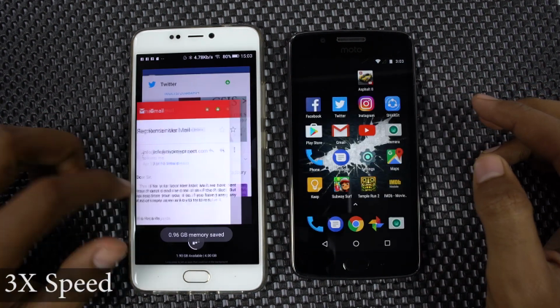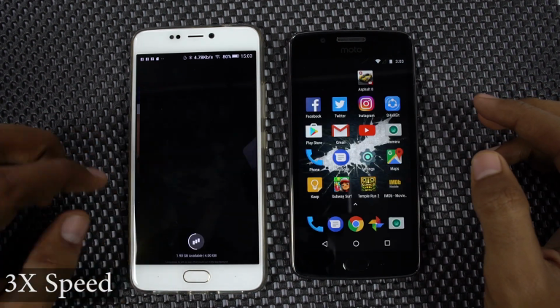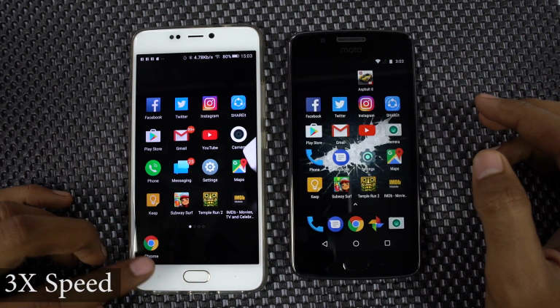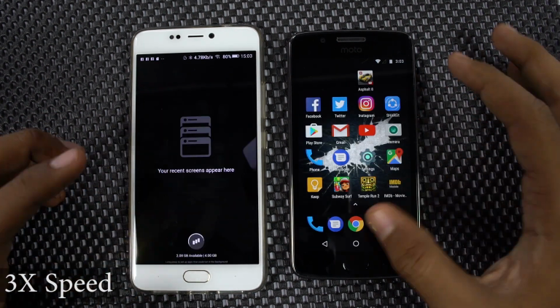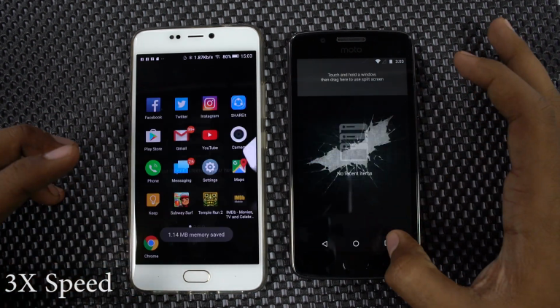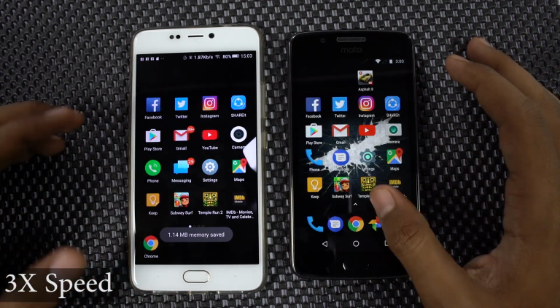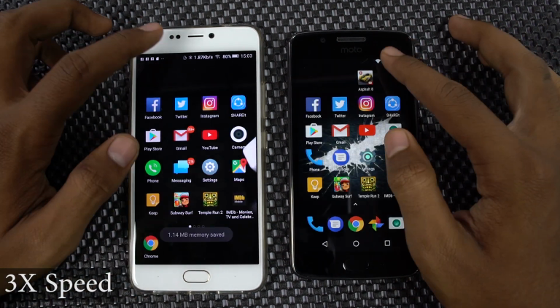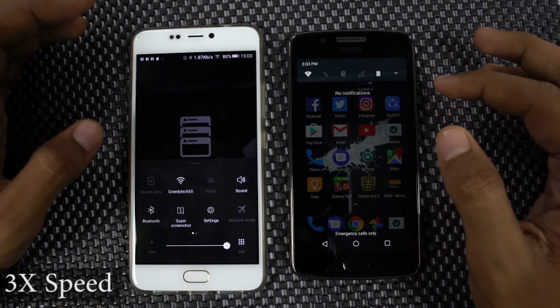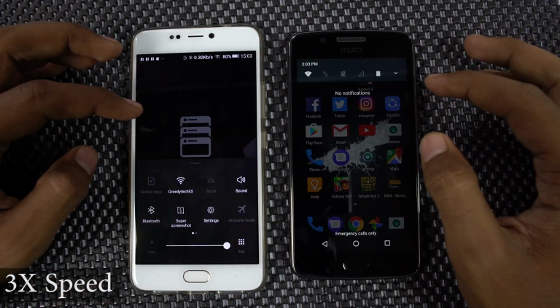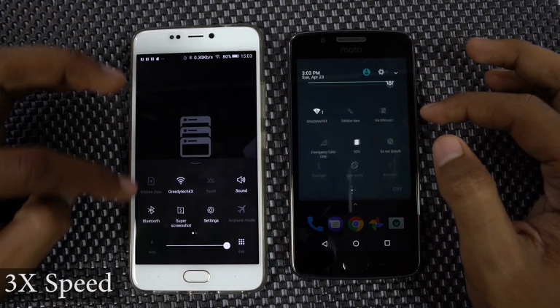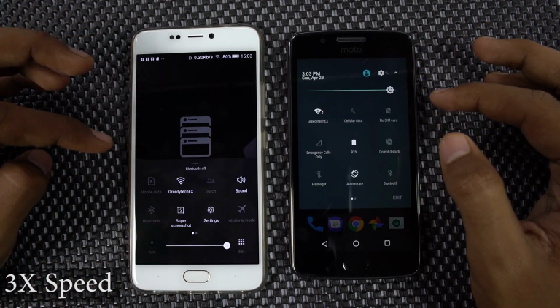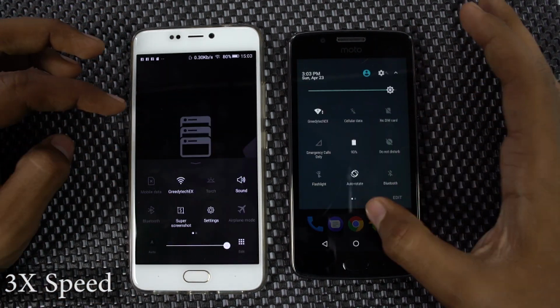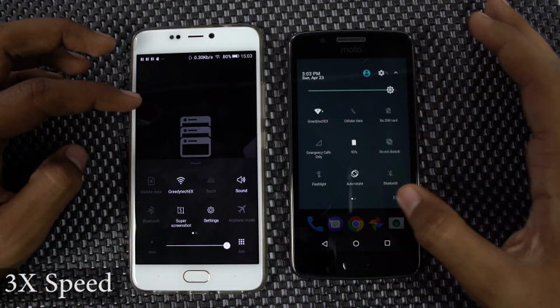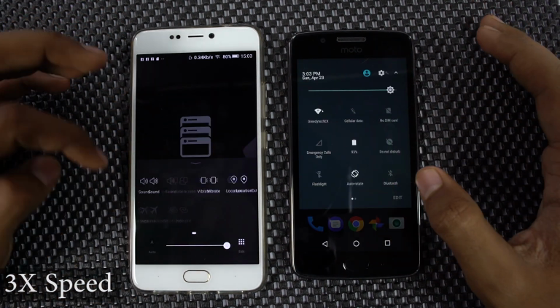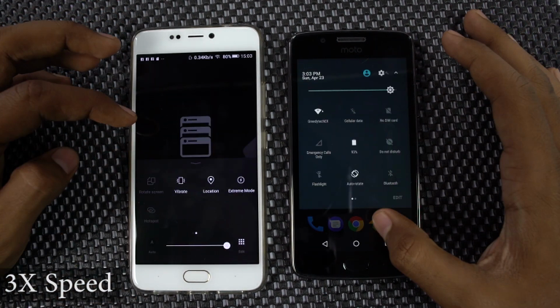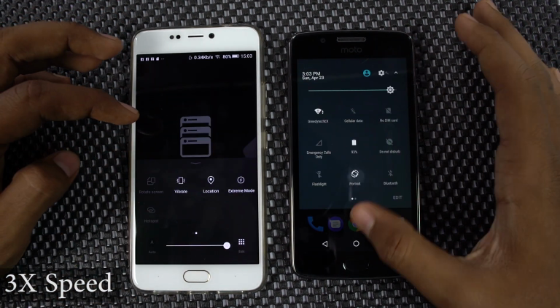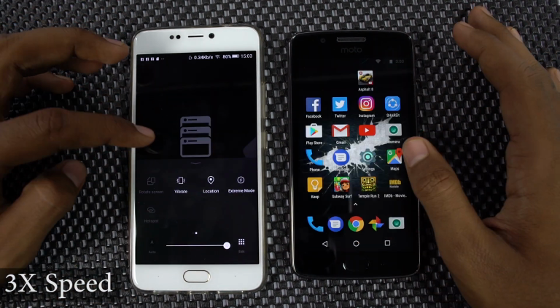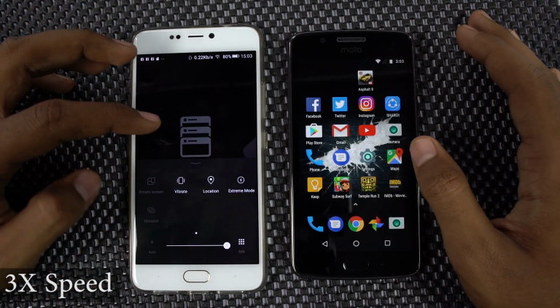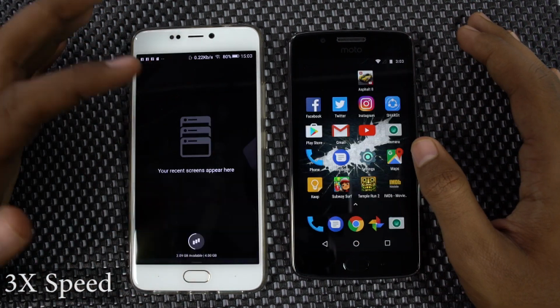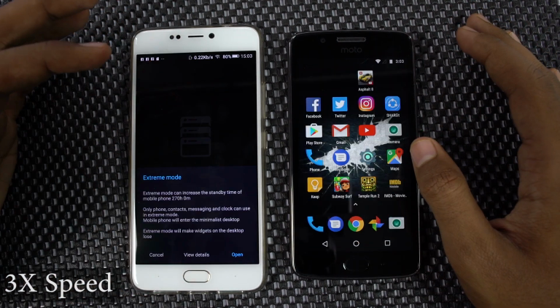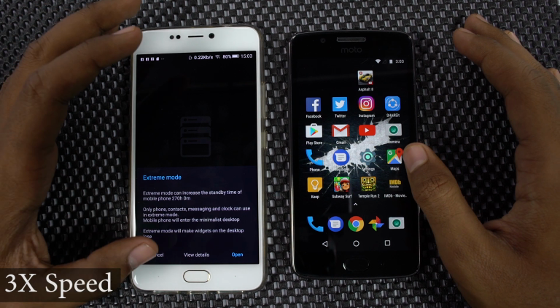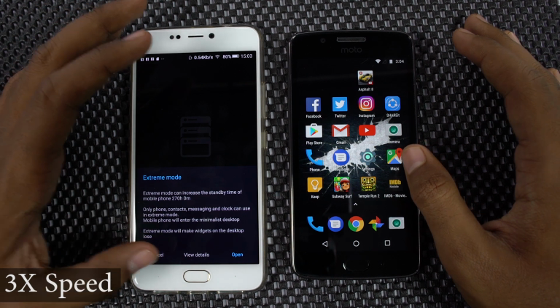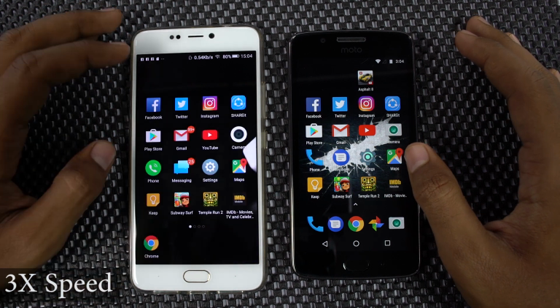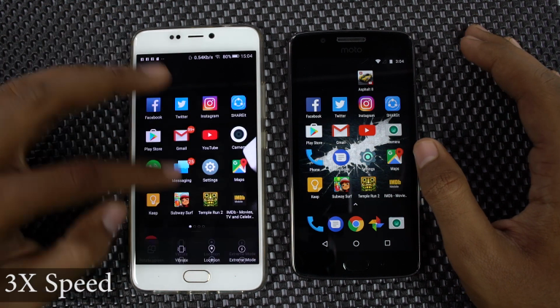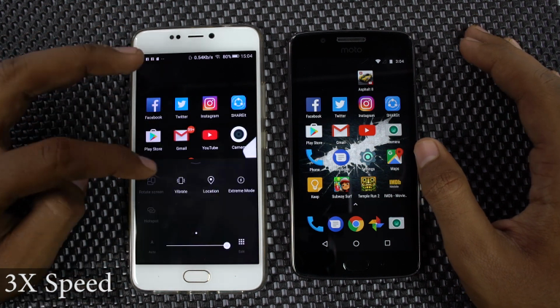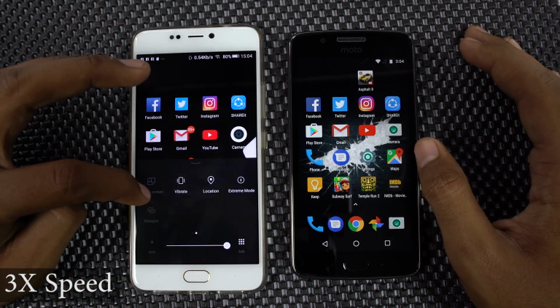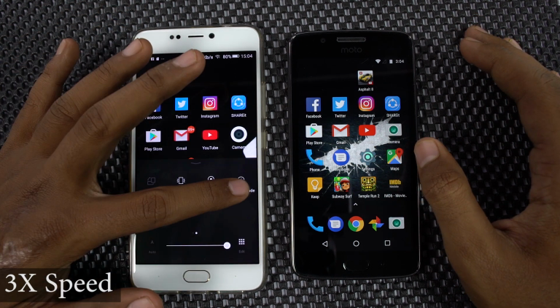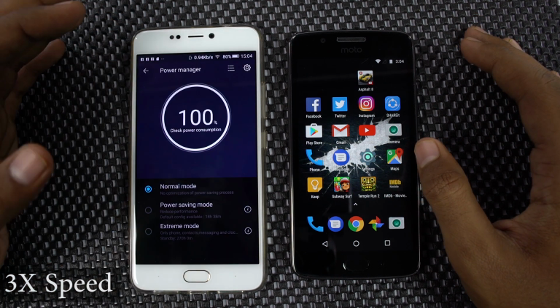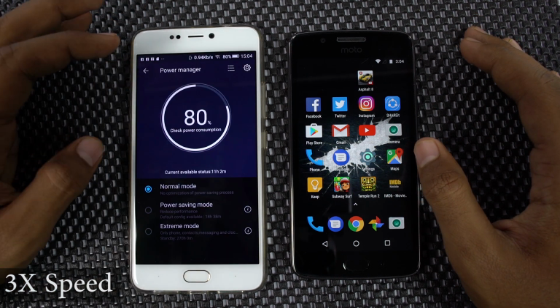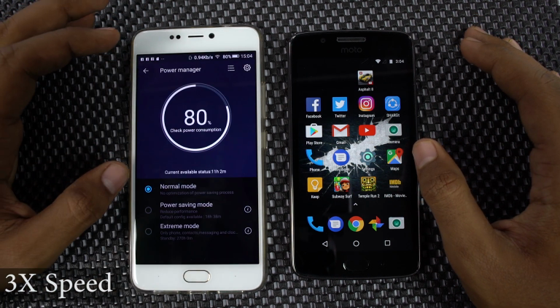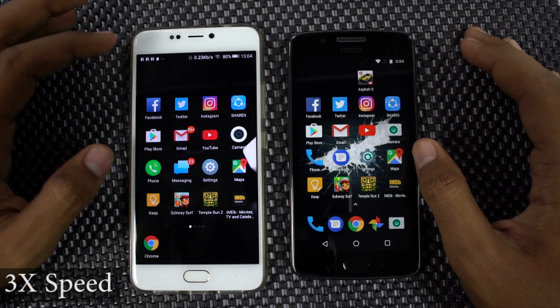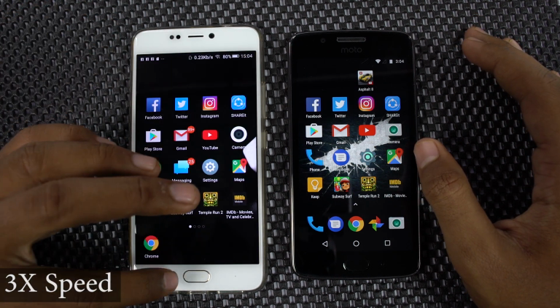Now I will start the speed test, where I open the same set of apps on both phones at once, and you can see which phone opens them faster.